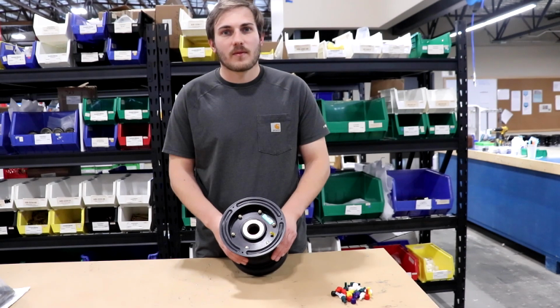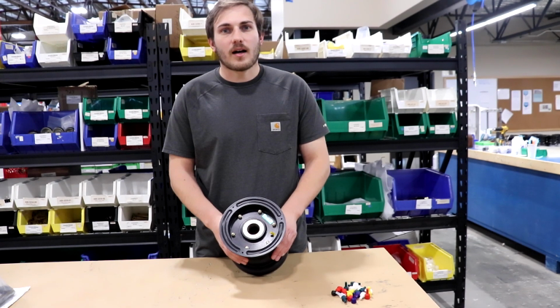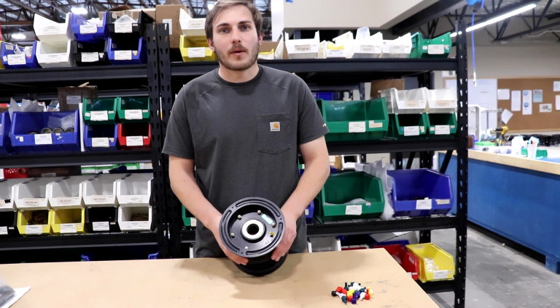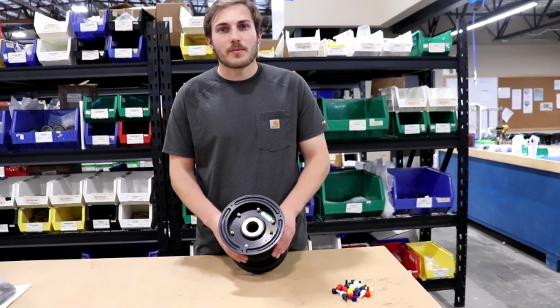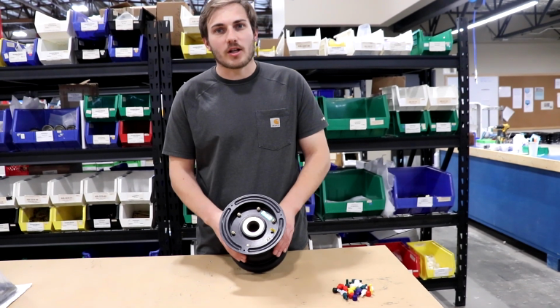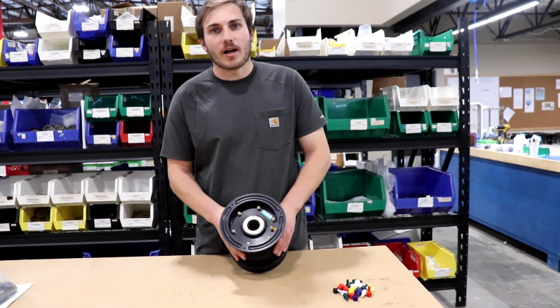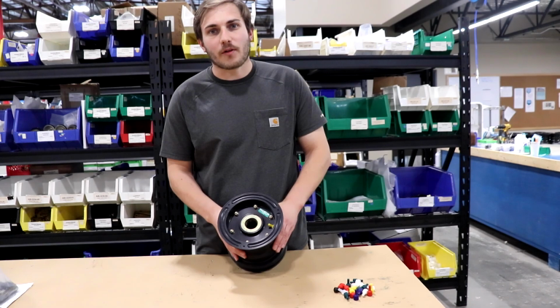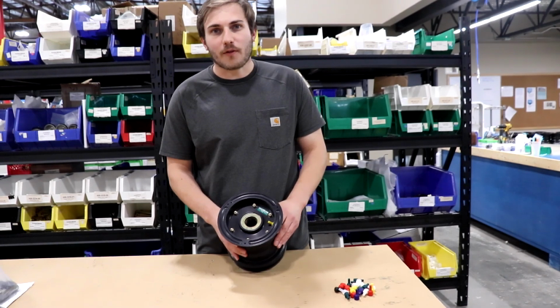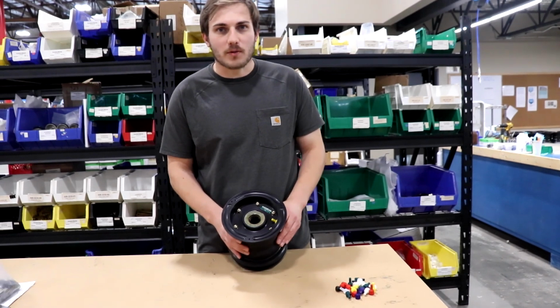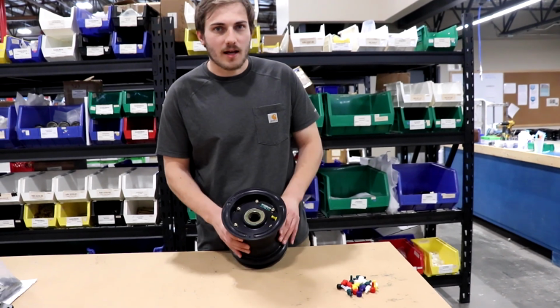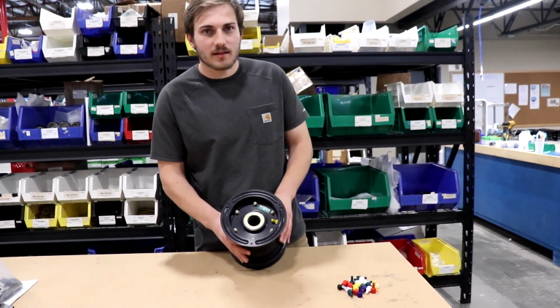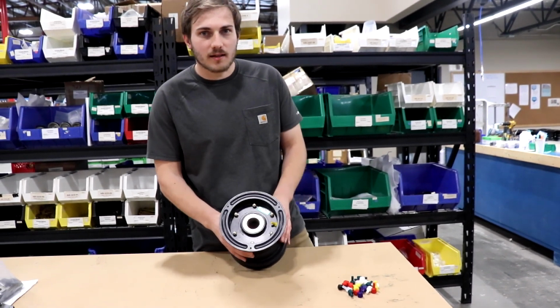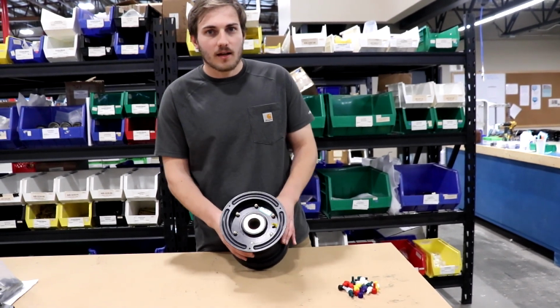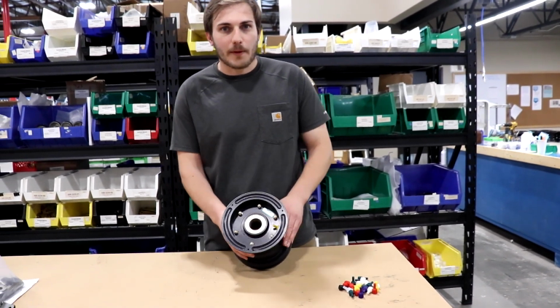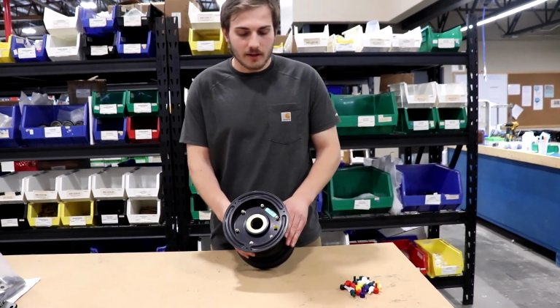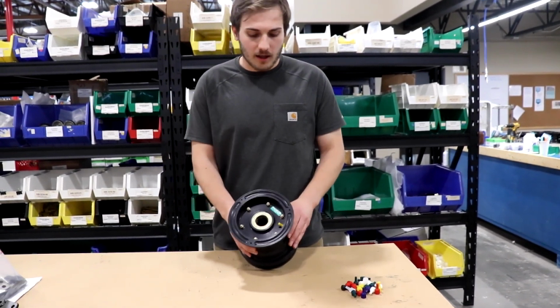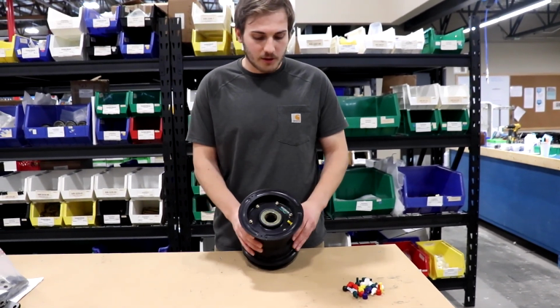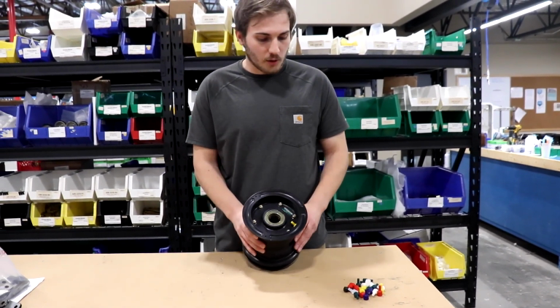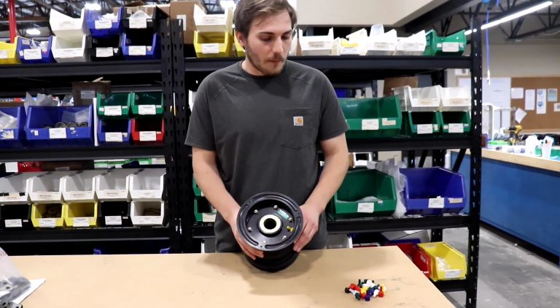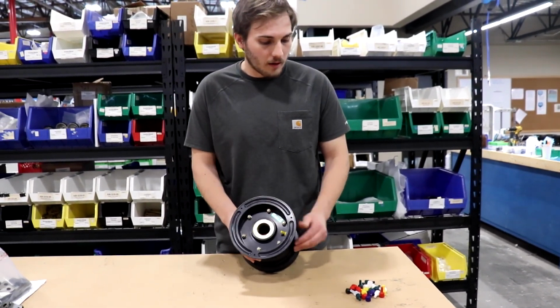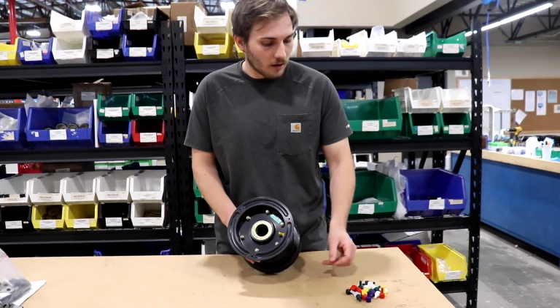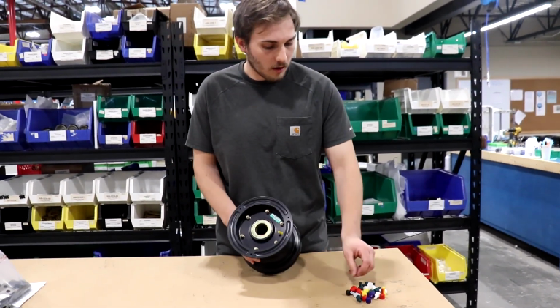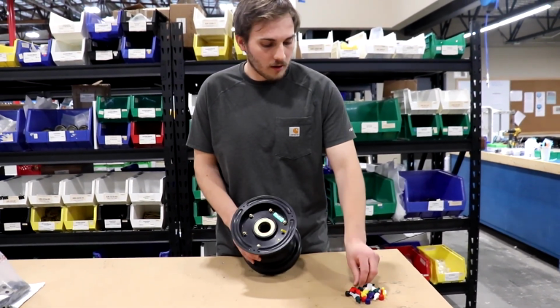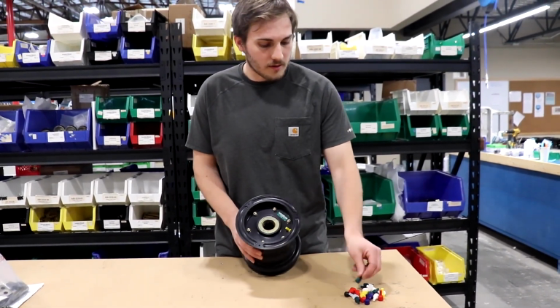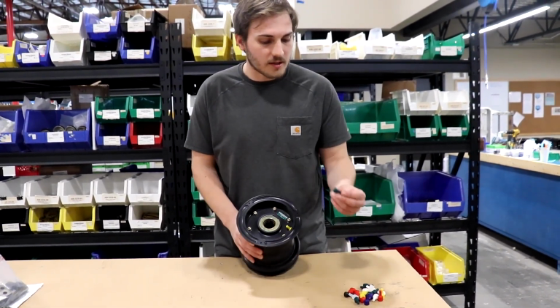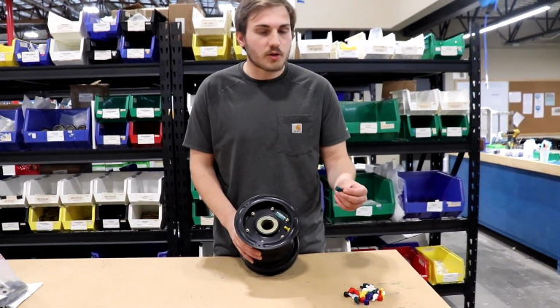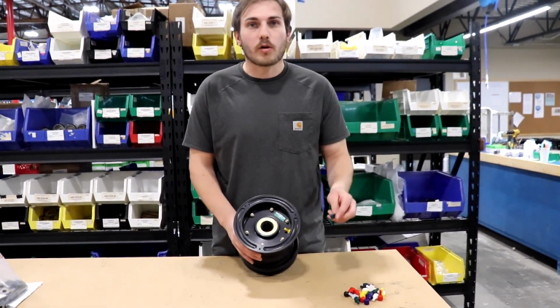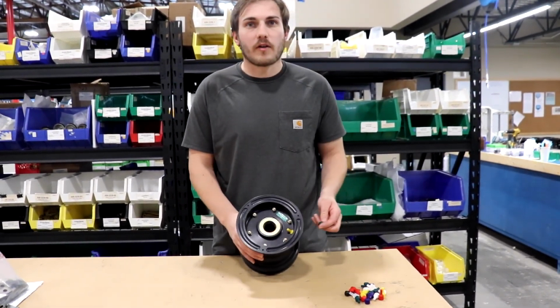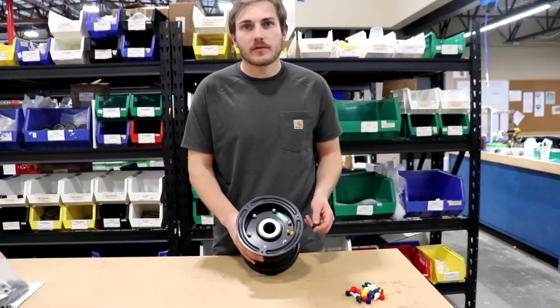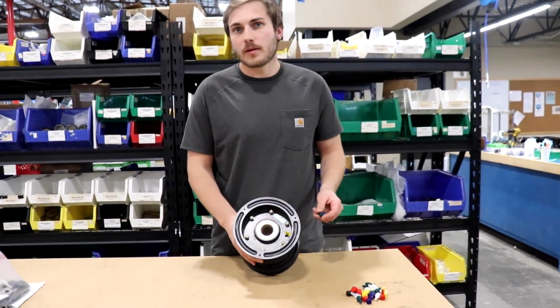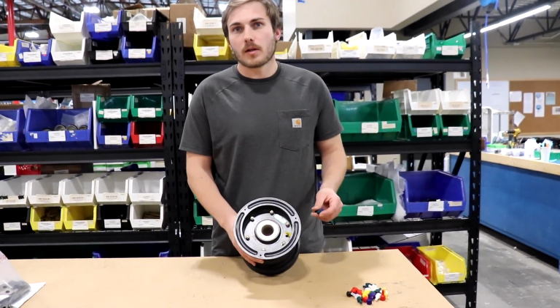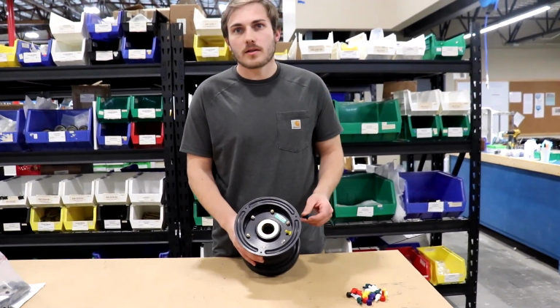Hi, my name is John with Airframes Alaska. I'm here to talk to you about our 6 inch wheel valve stem plugs.